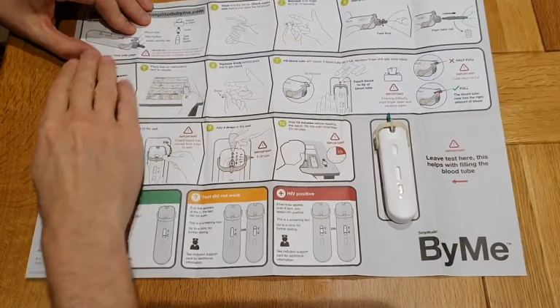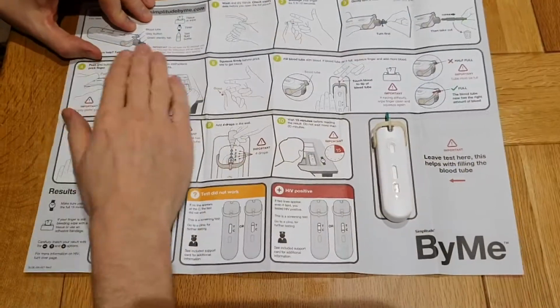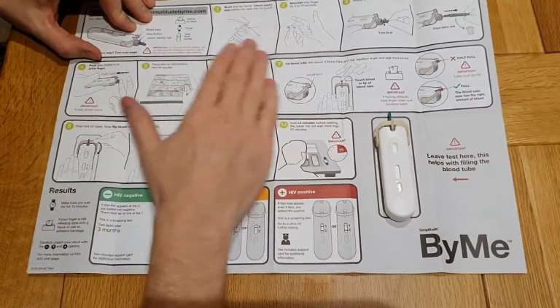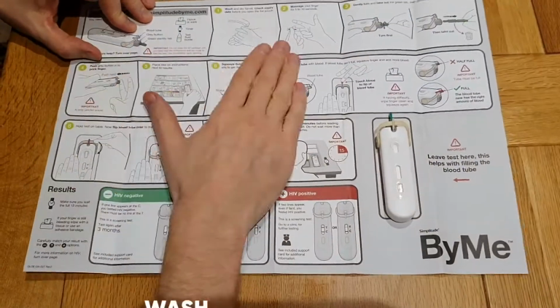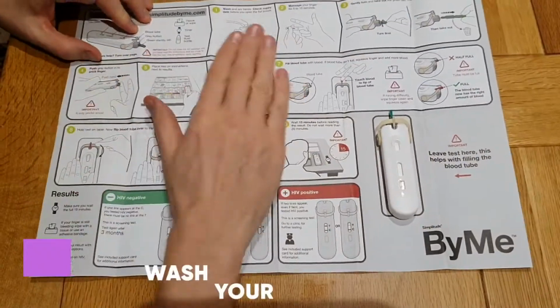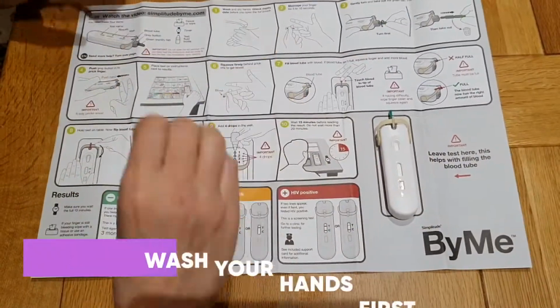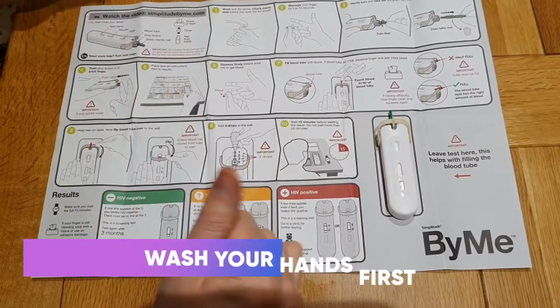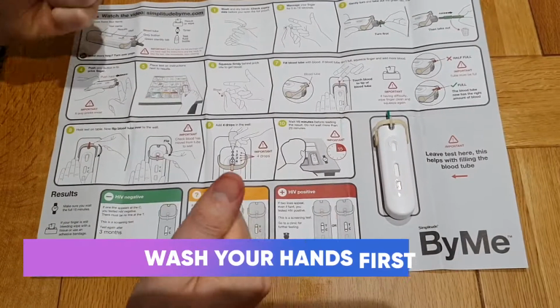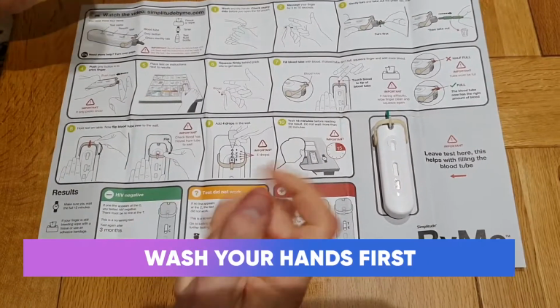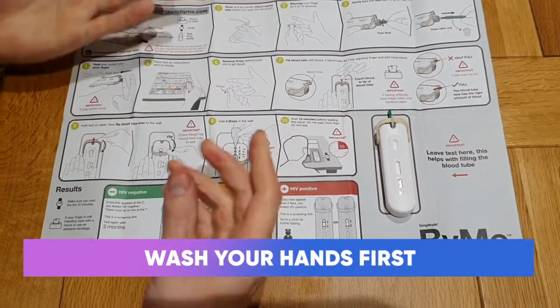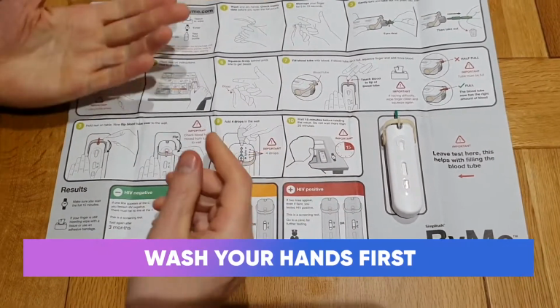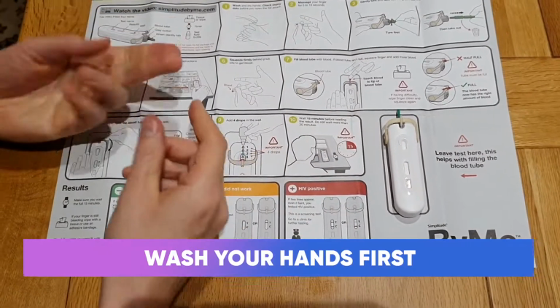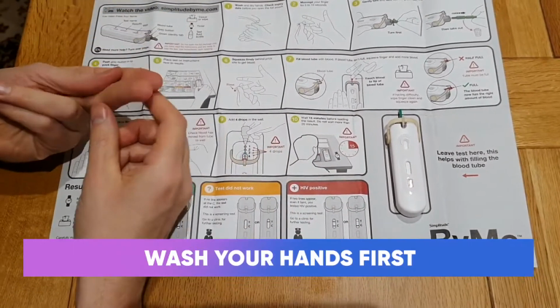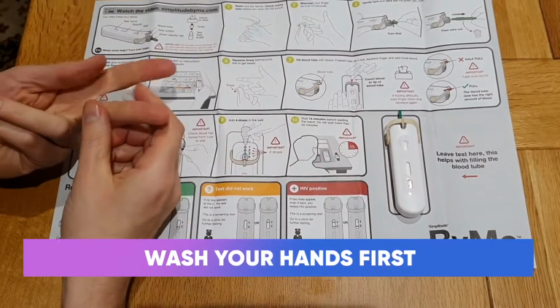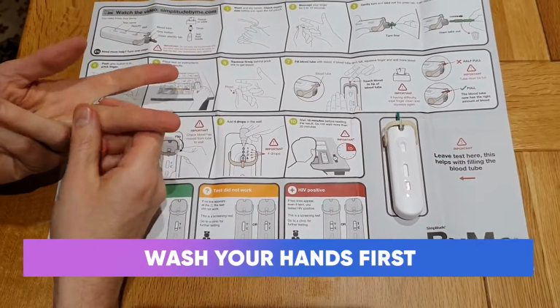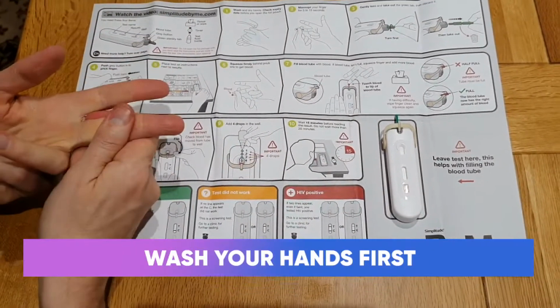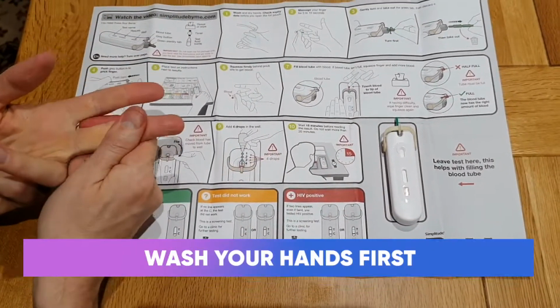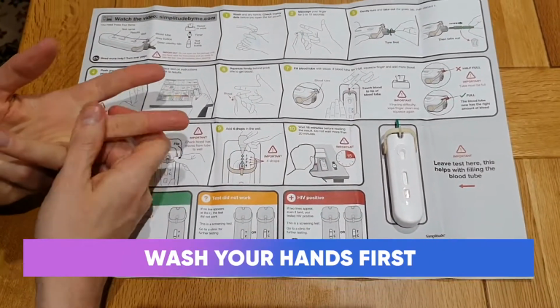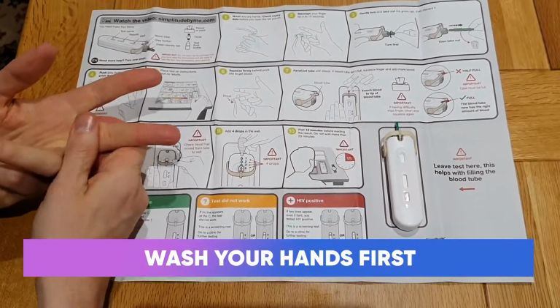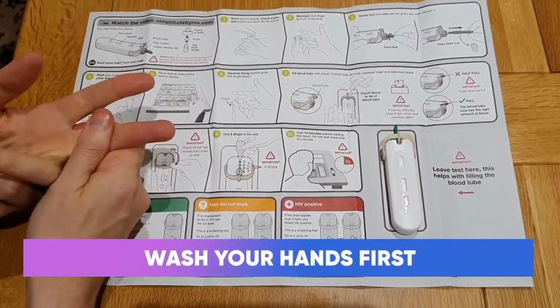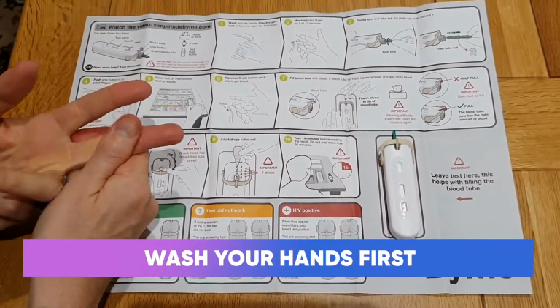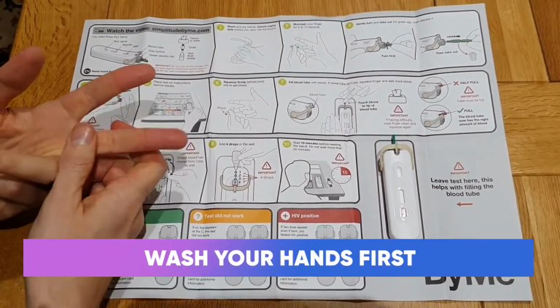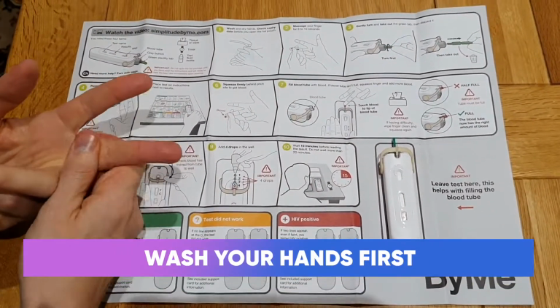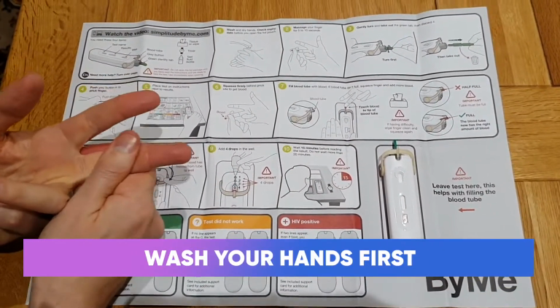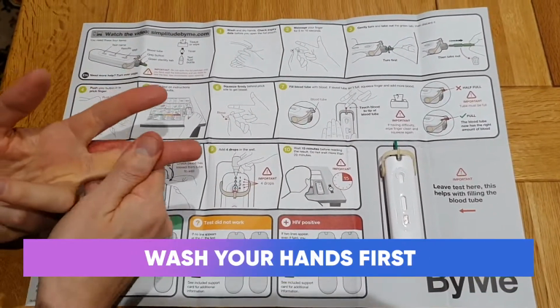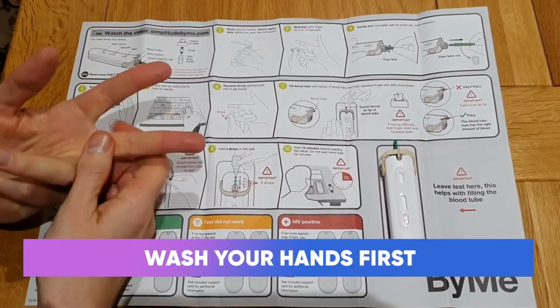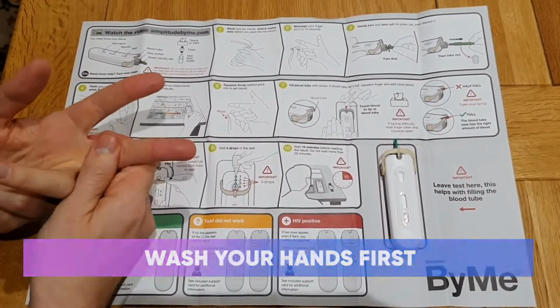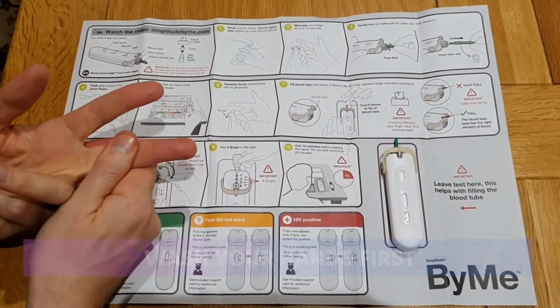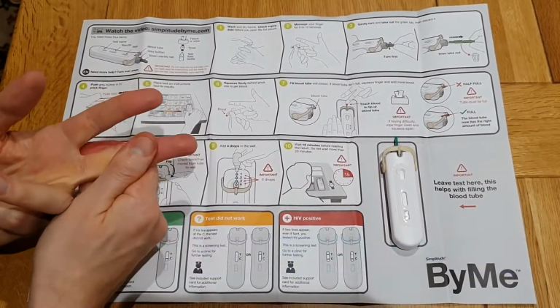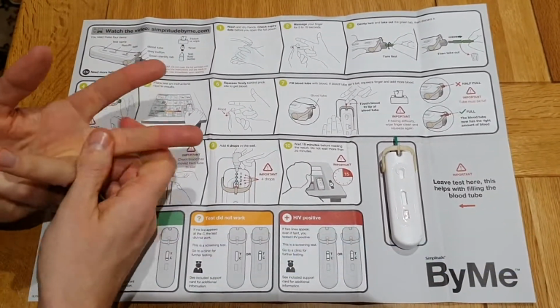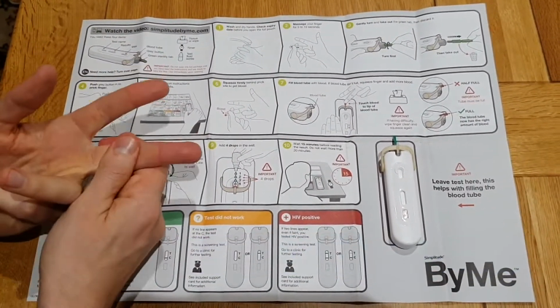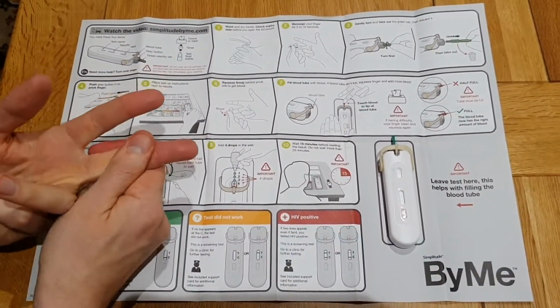I have actually already washed my hands, and I'm just going to do this for five or ten seconds.